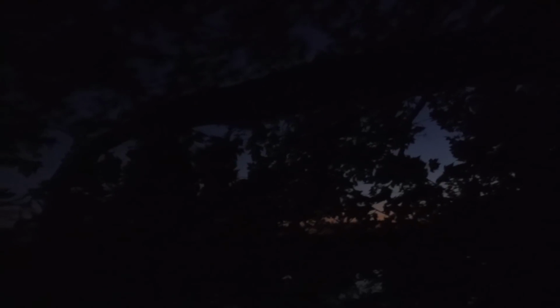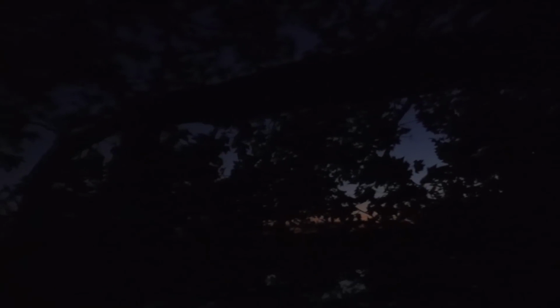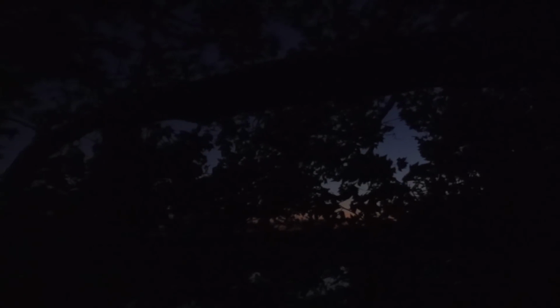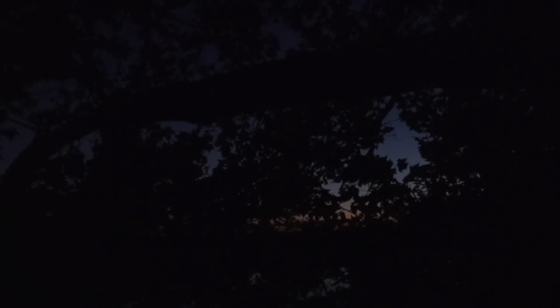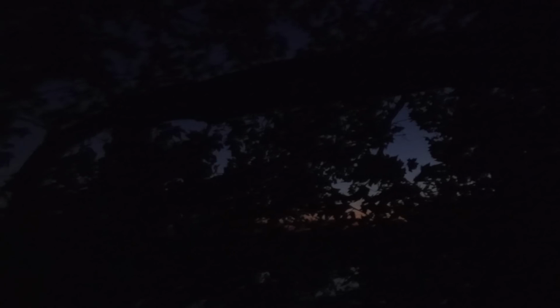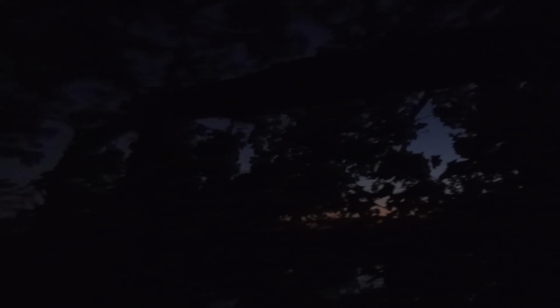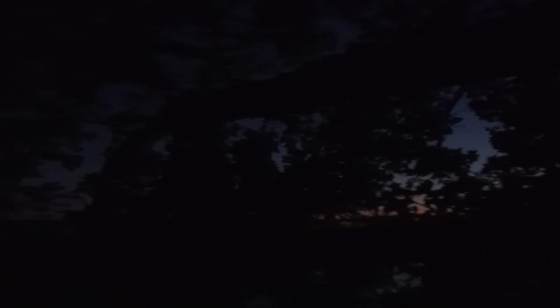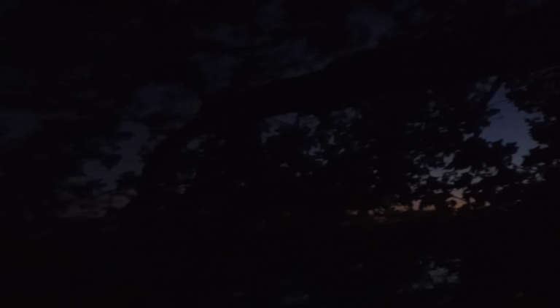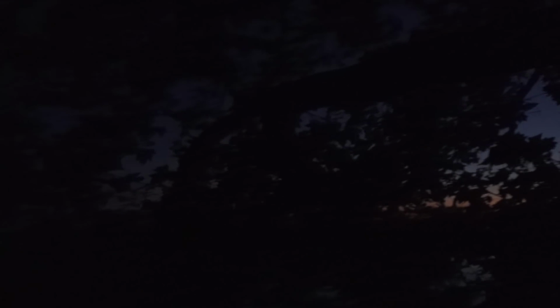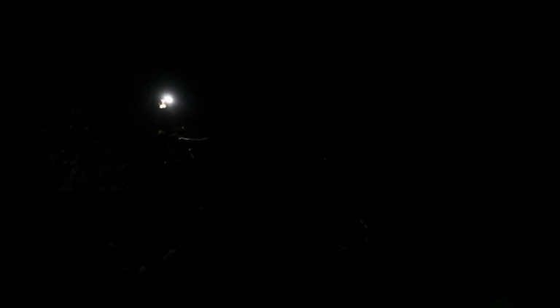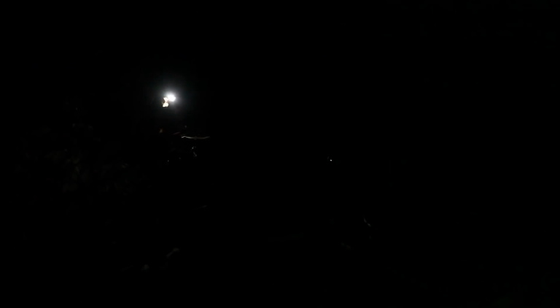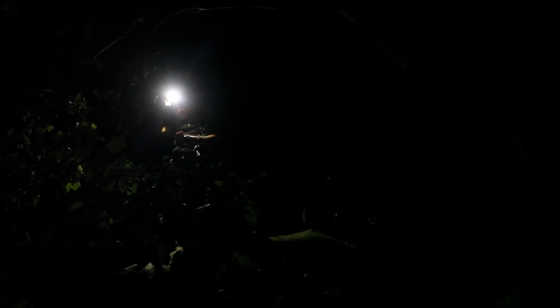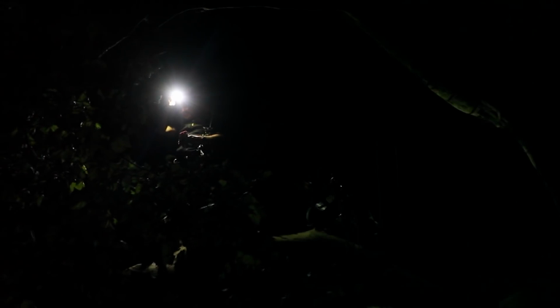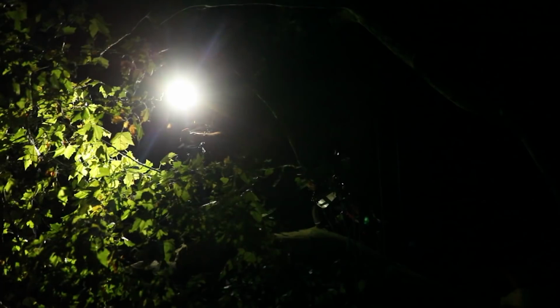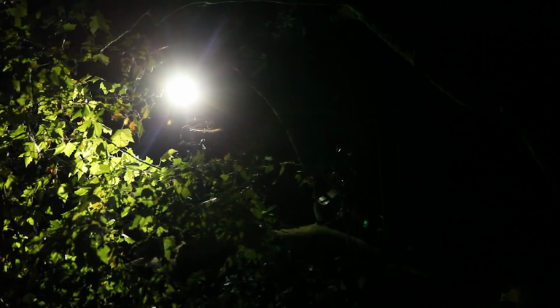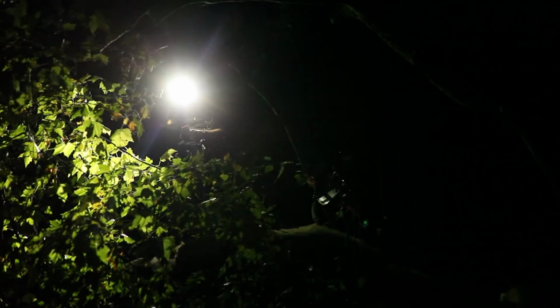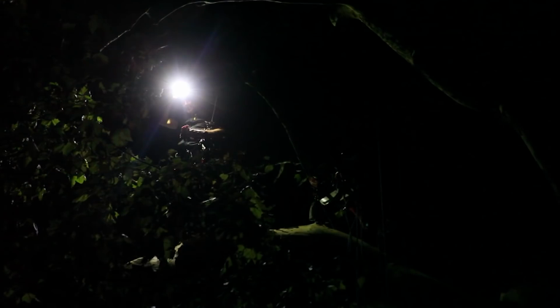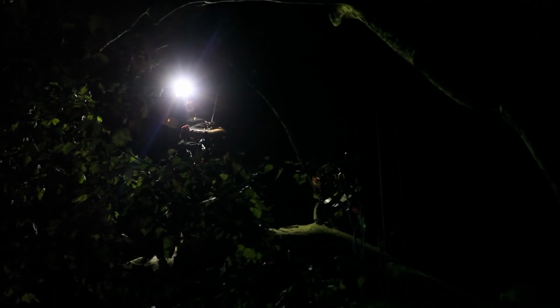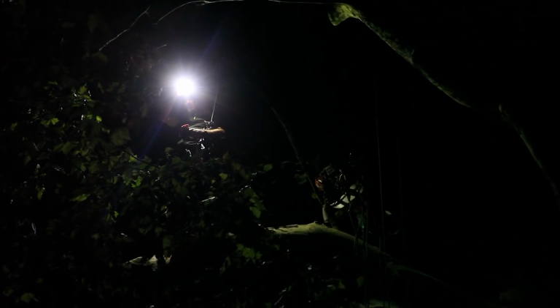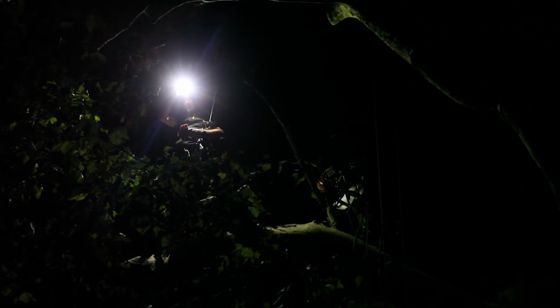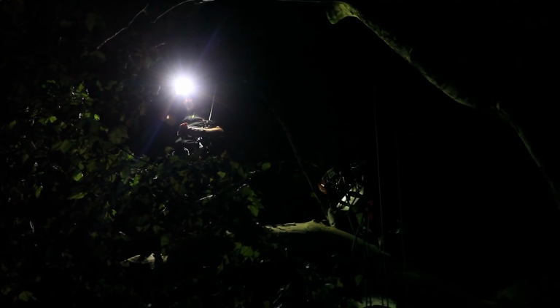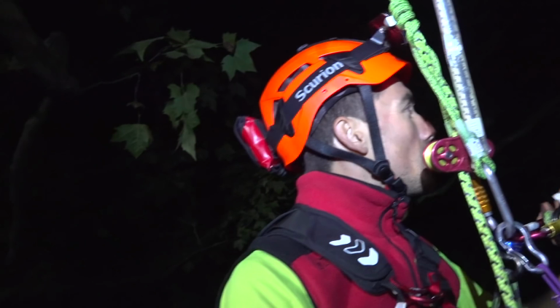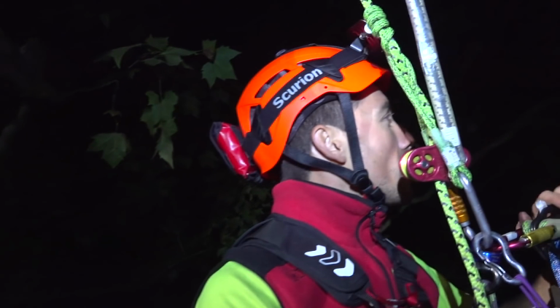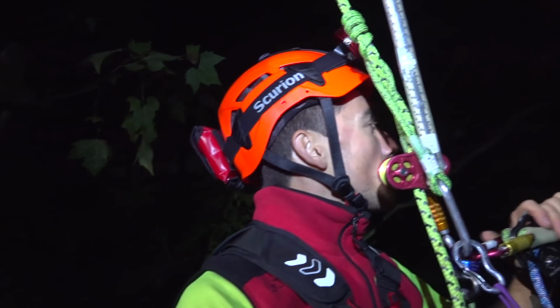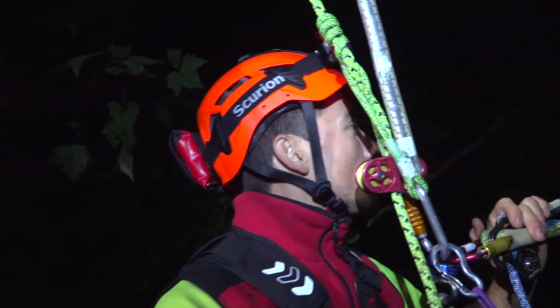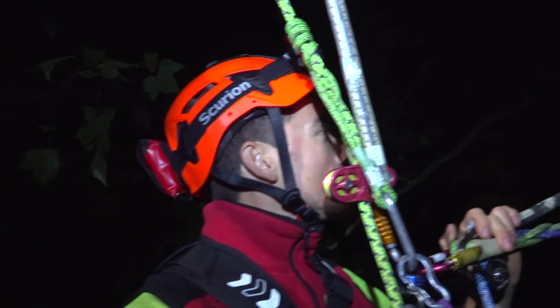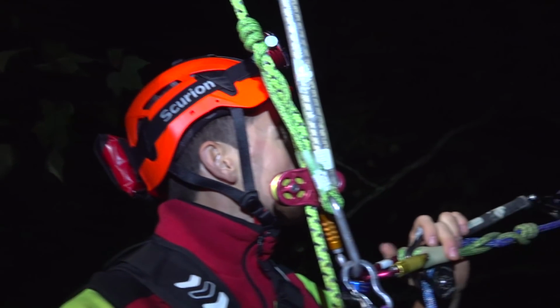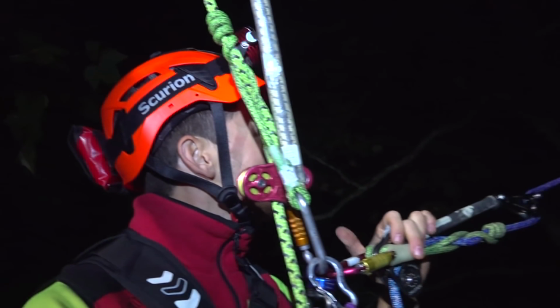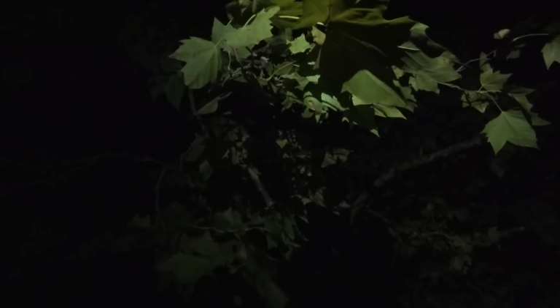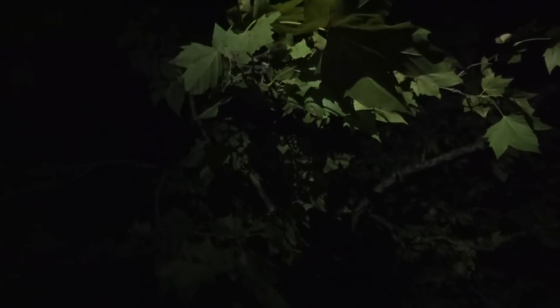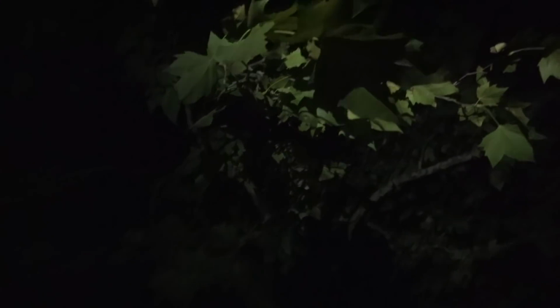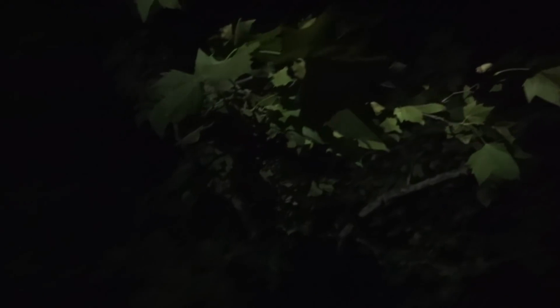Il y a eu hier soir un déplacement dans les arbres en nocturne, qui s'est terminé tôt ce matin.